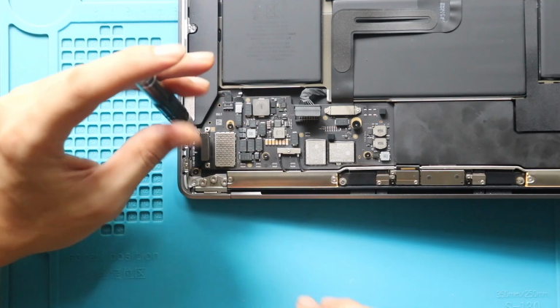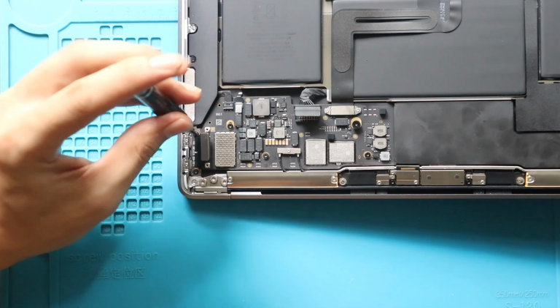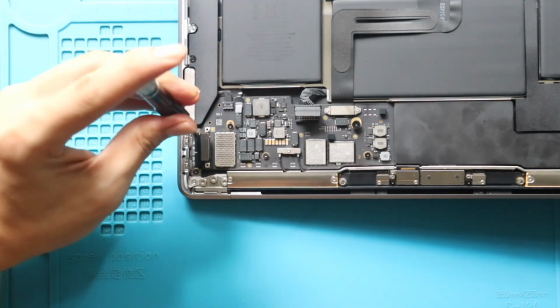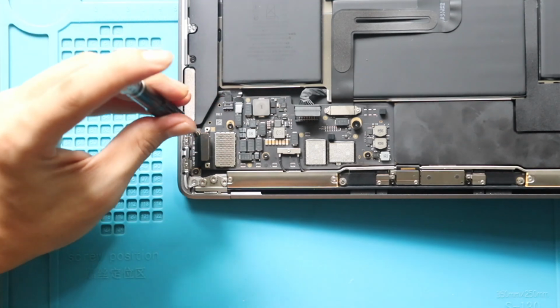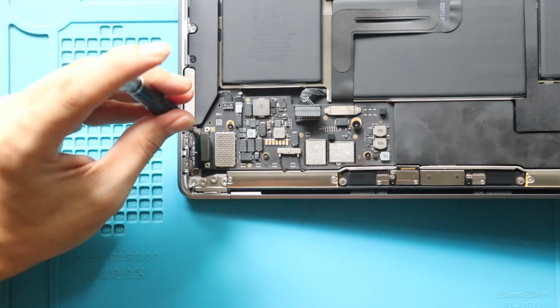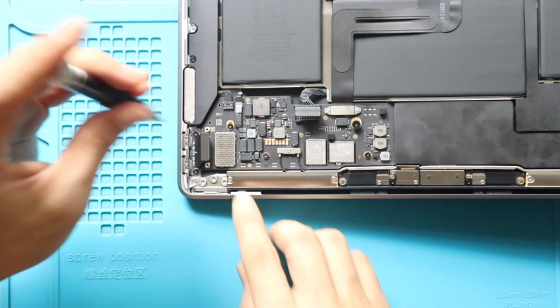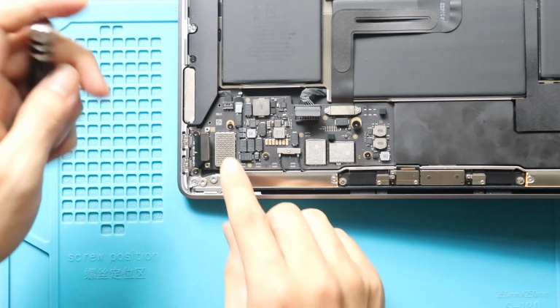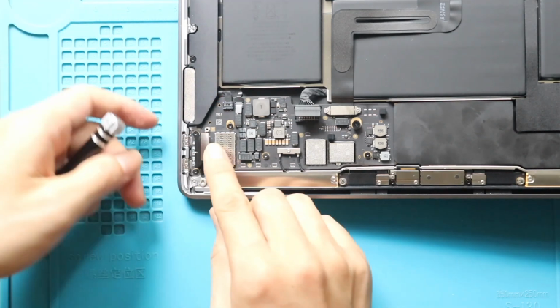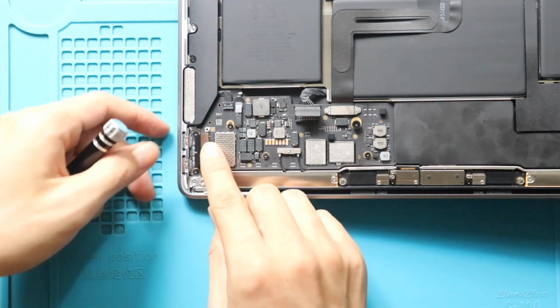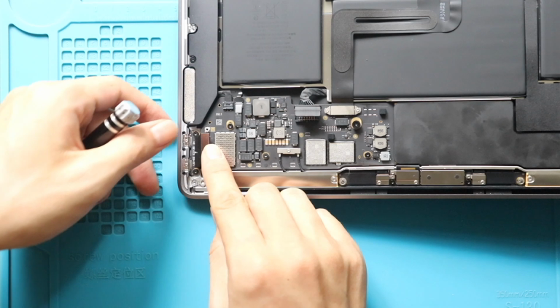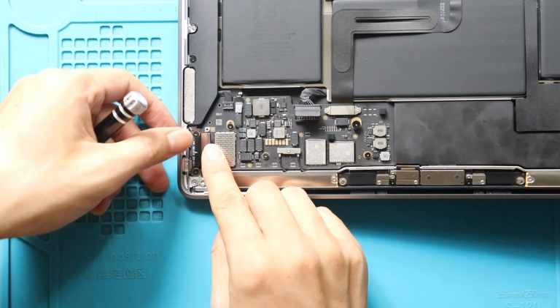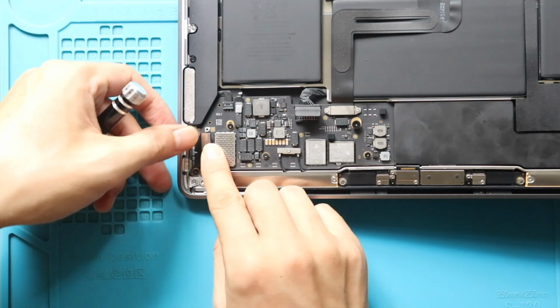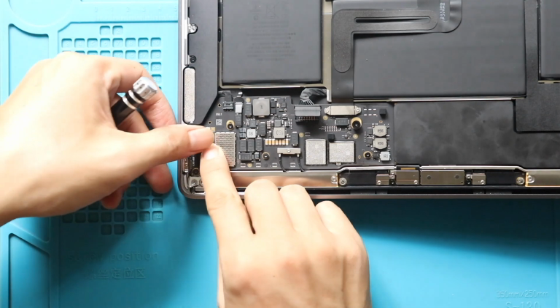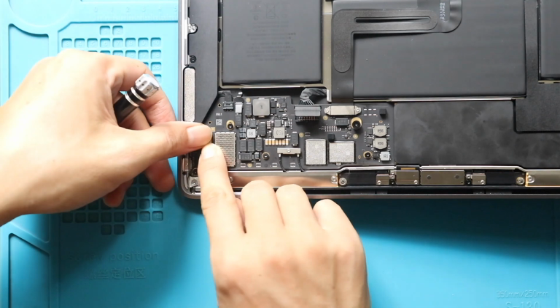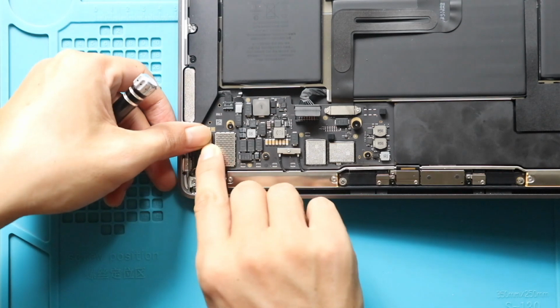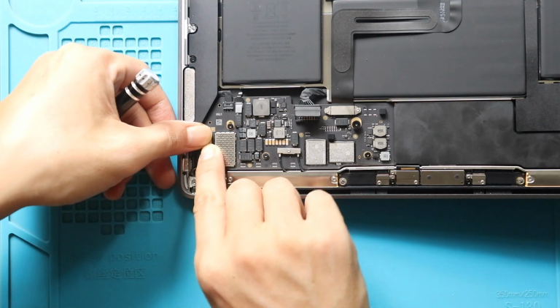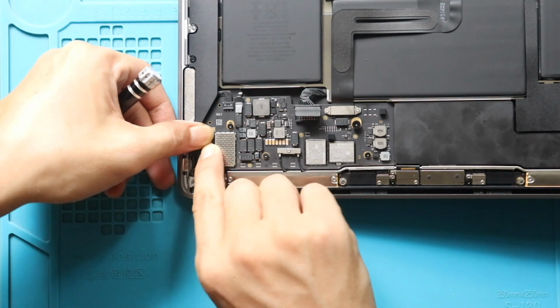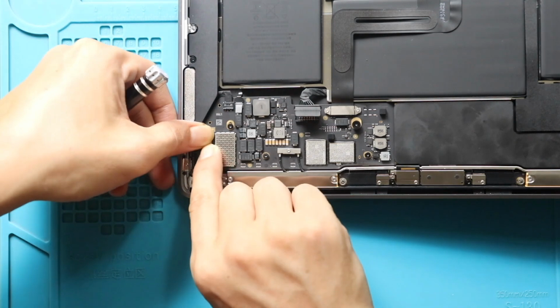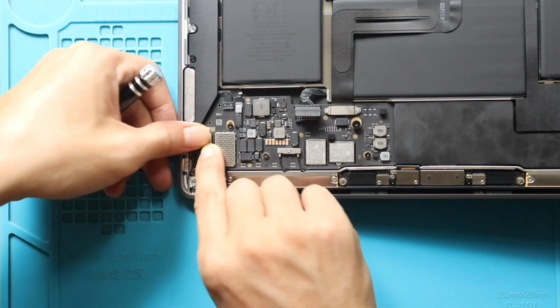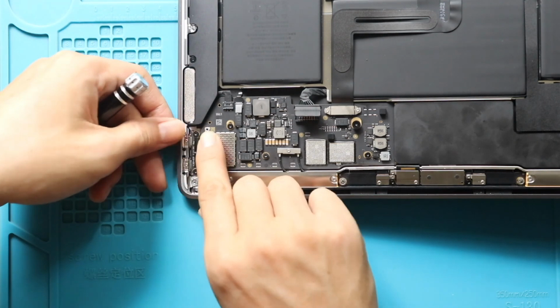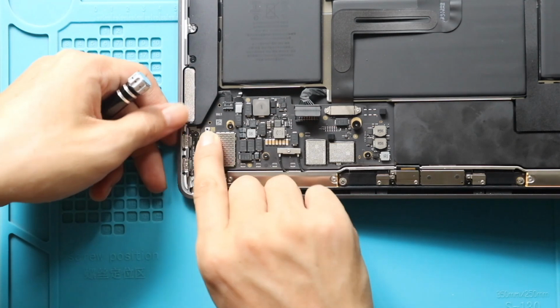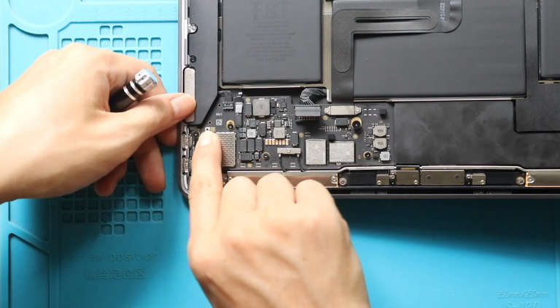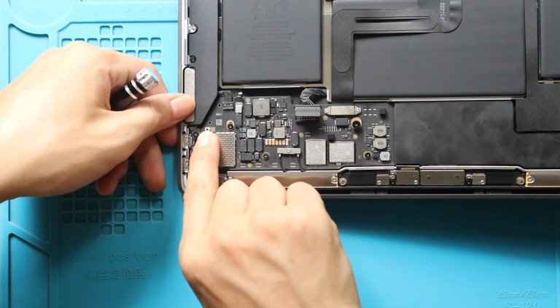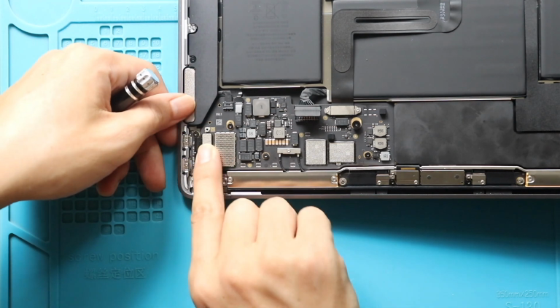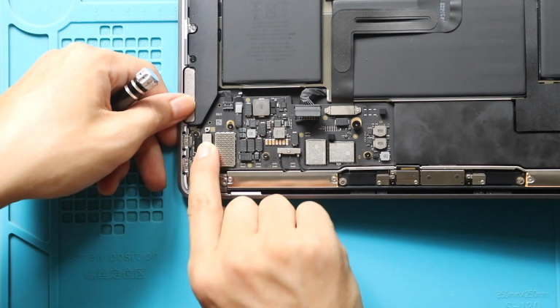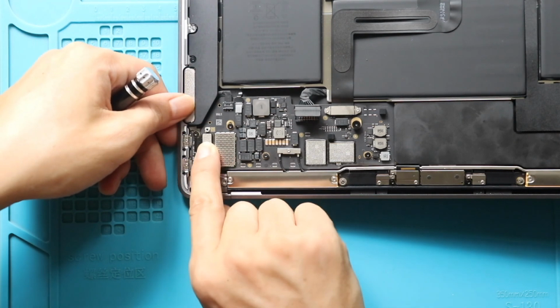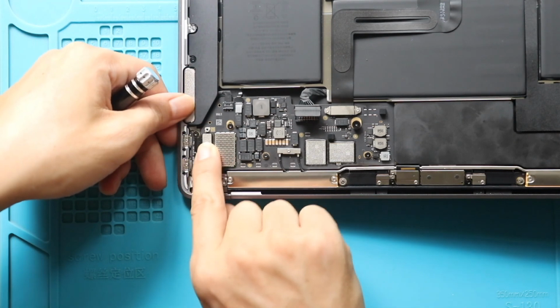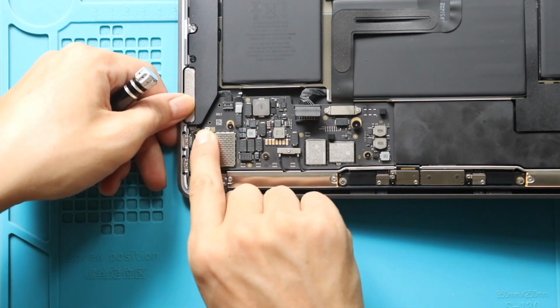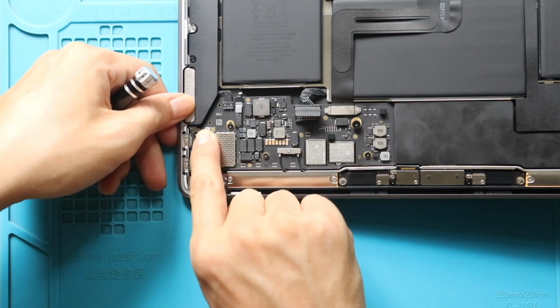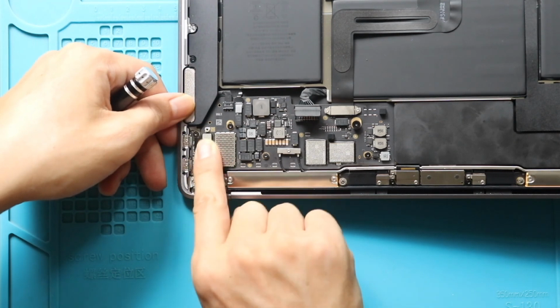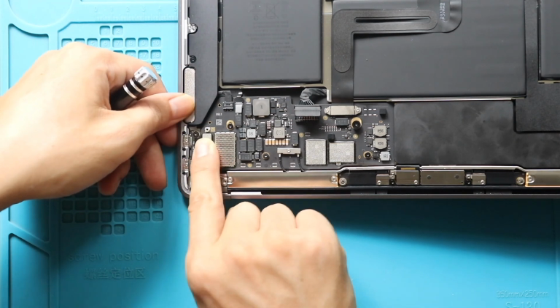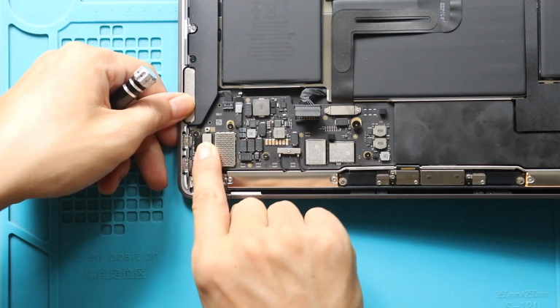Next, secure the connector. And then, secure the connector bracket by adding the two screws.